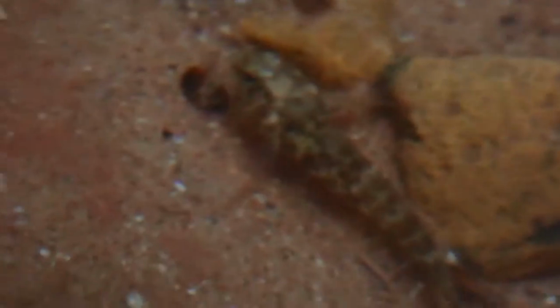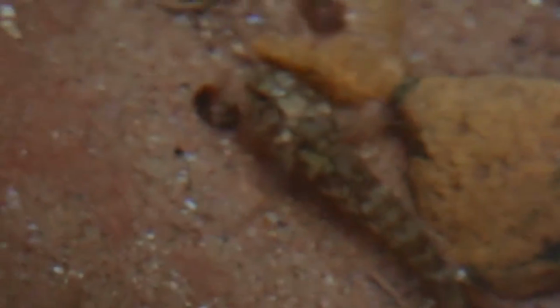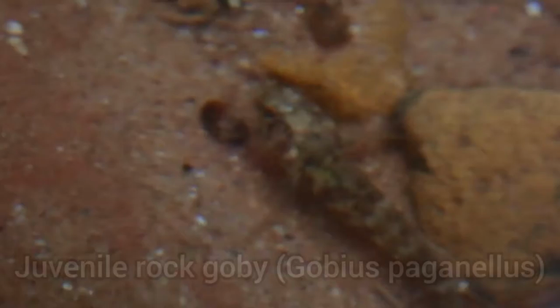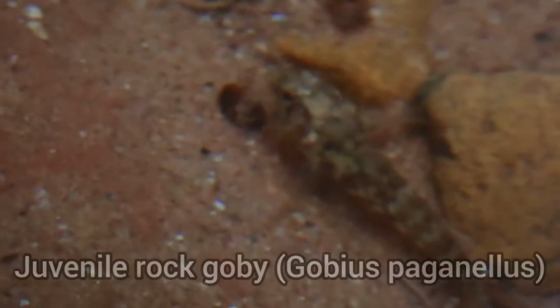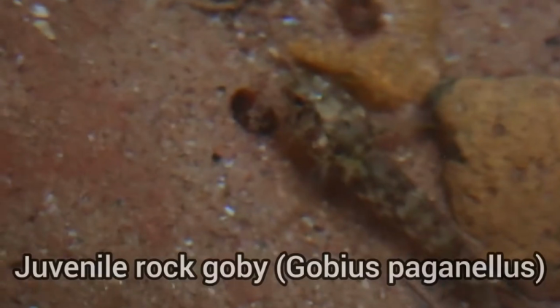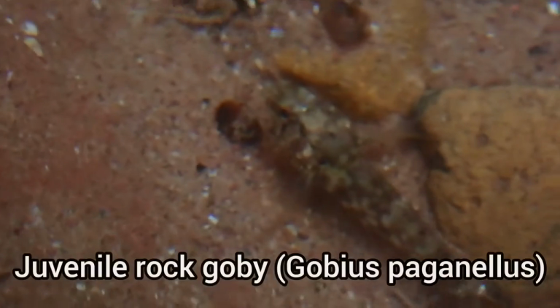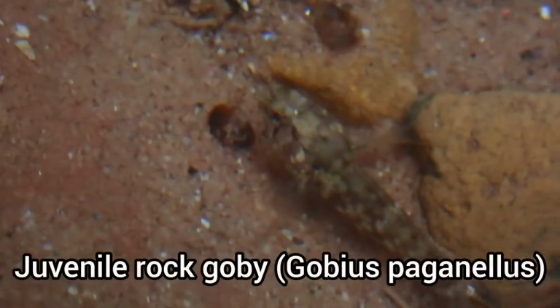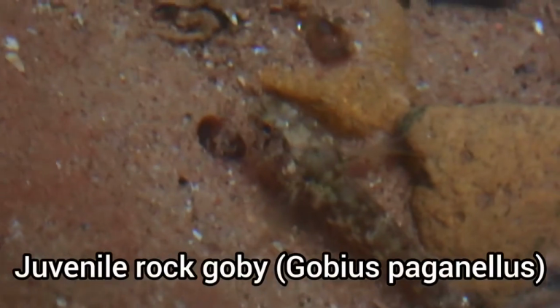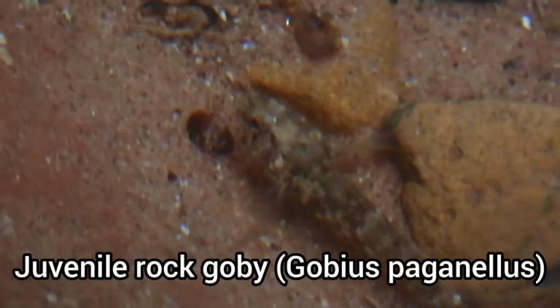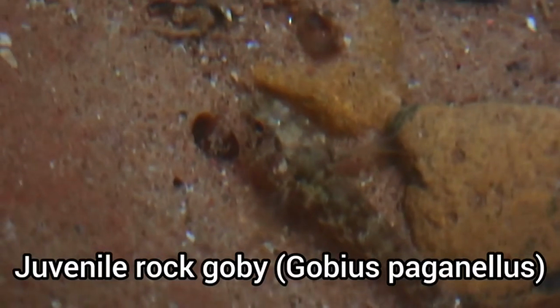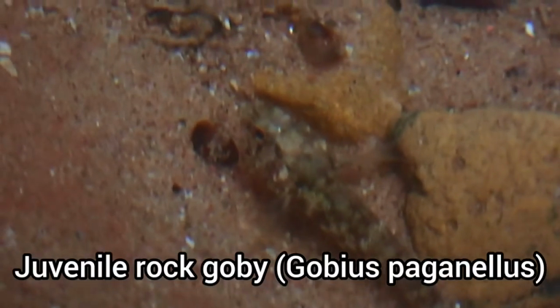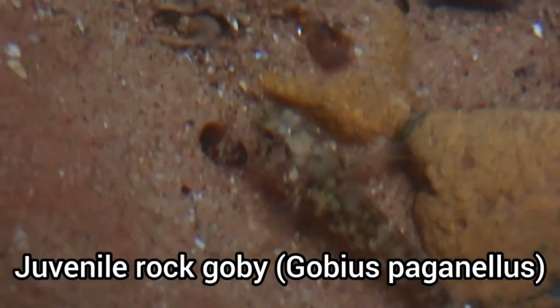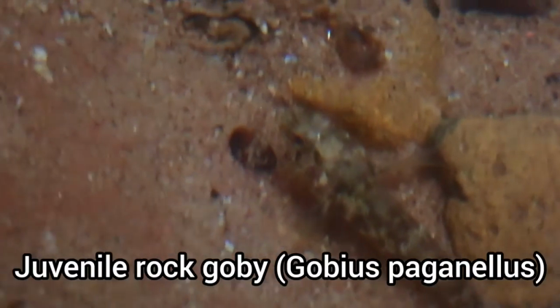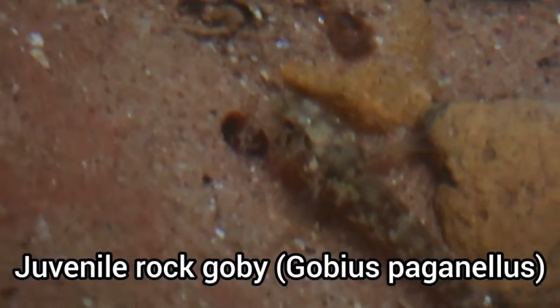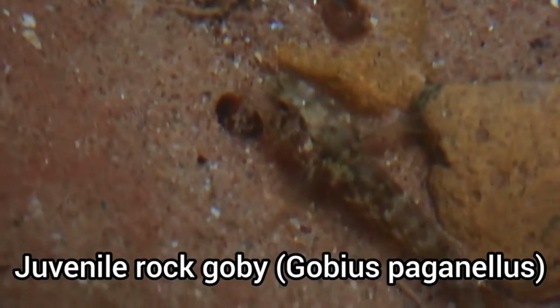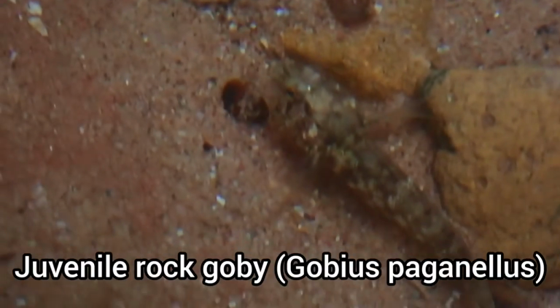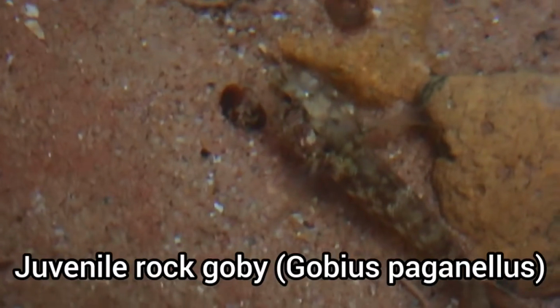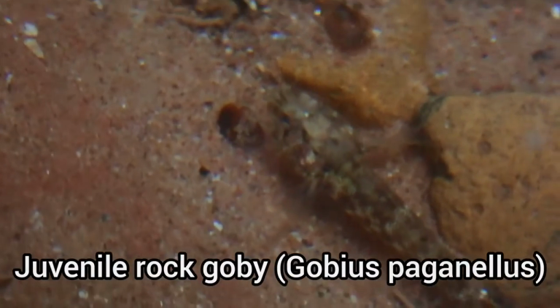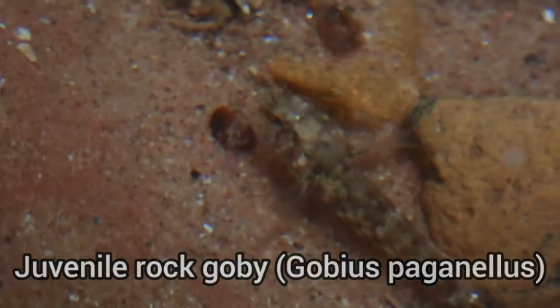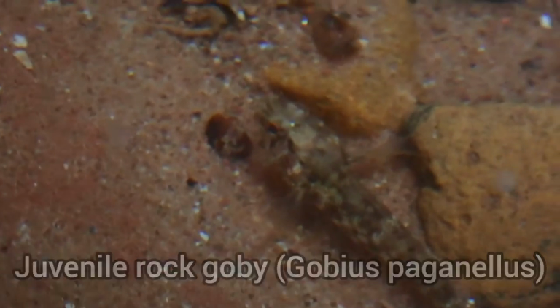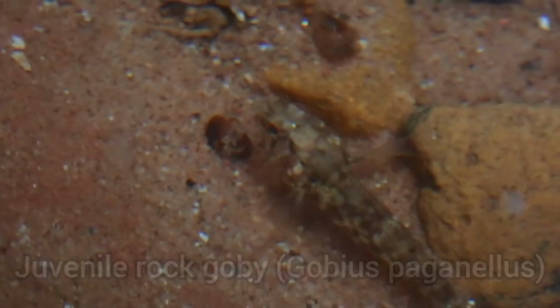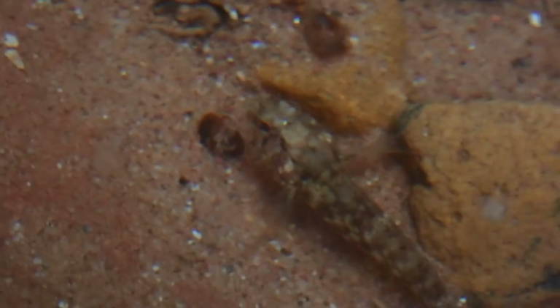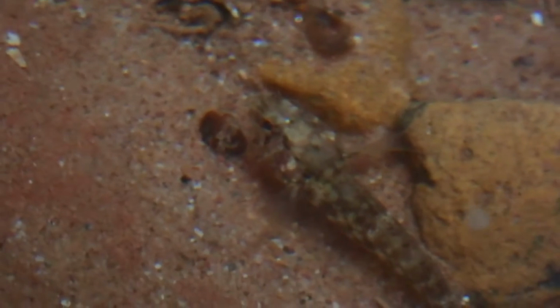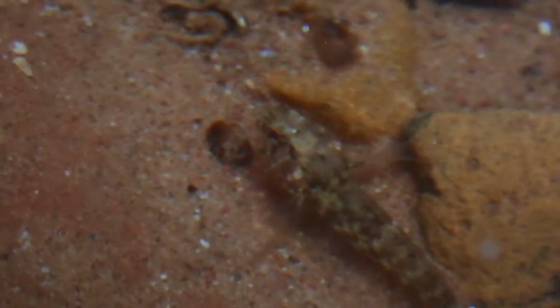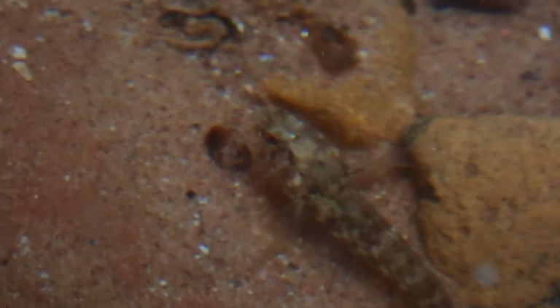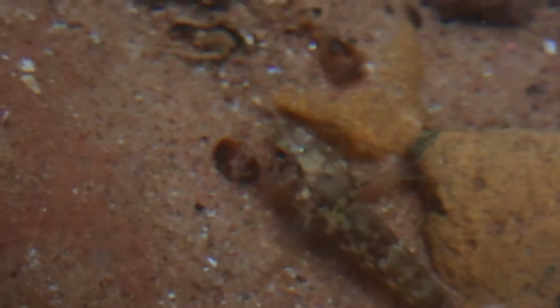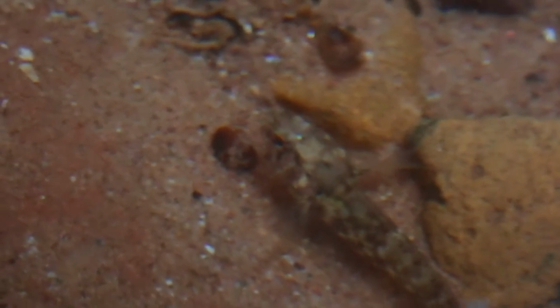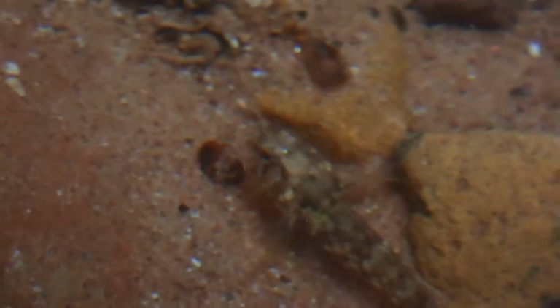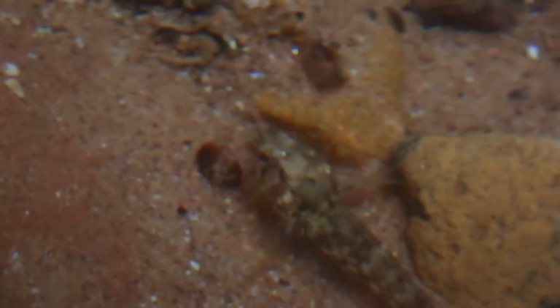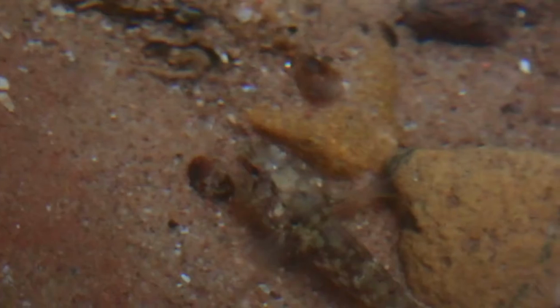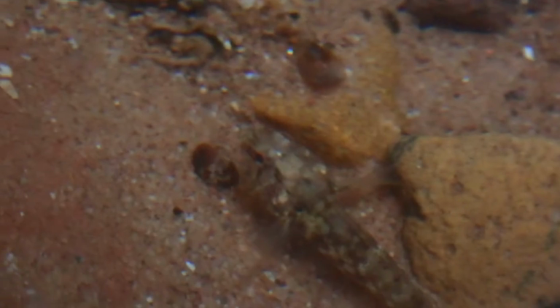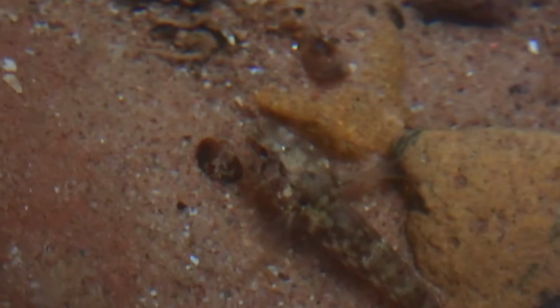And this is the first time that I found a rock goby at Dawlish Warren, which is great as I rarely ever find gobies in rock pools.